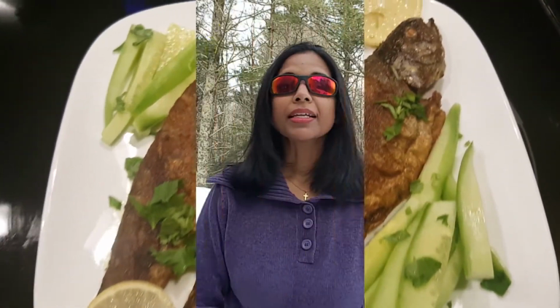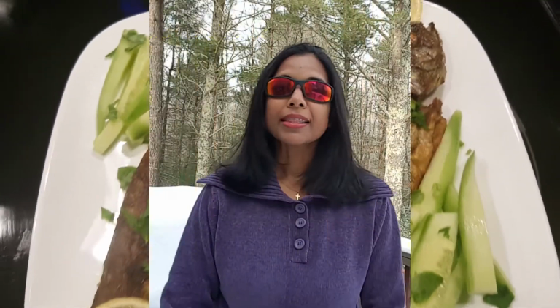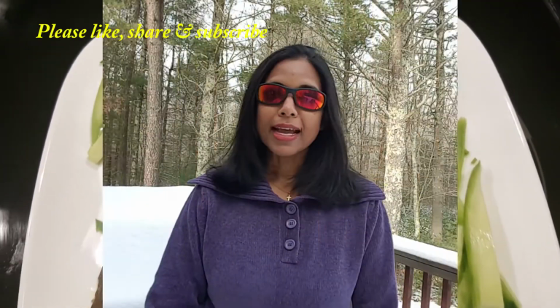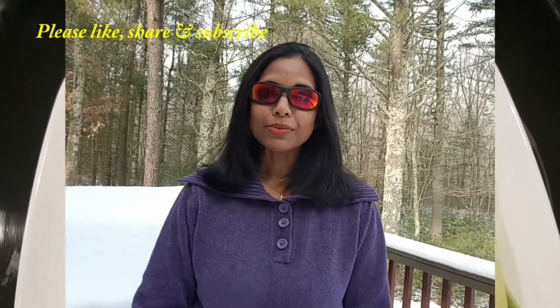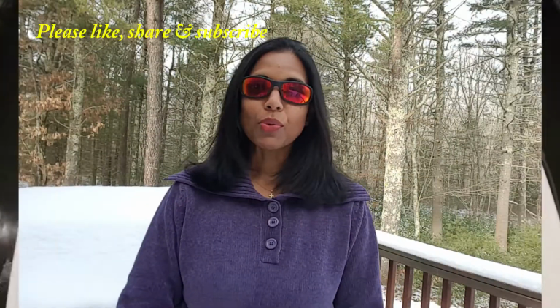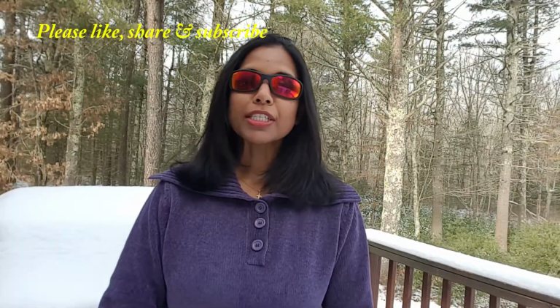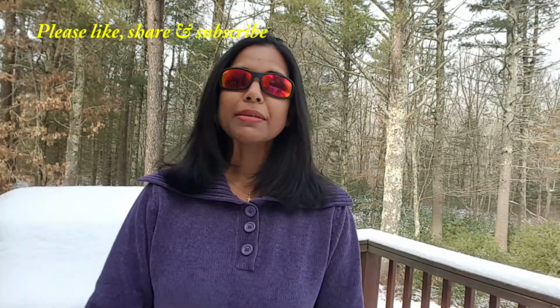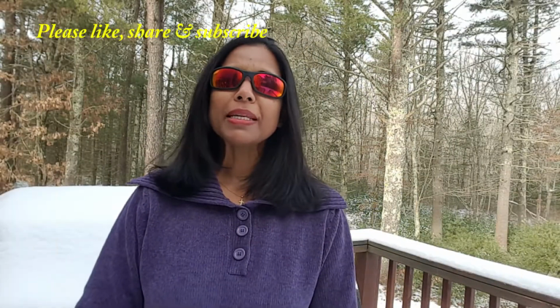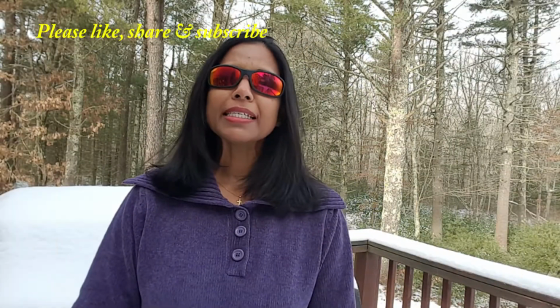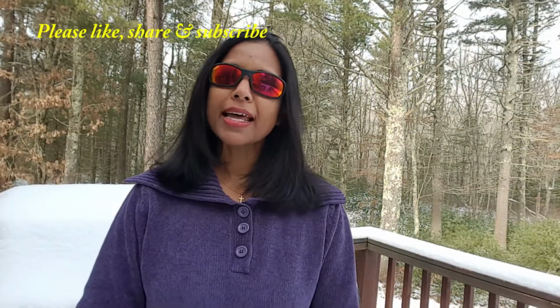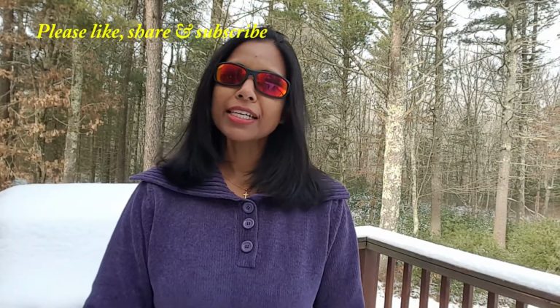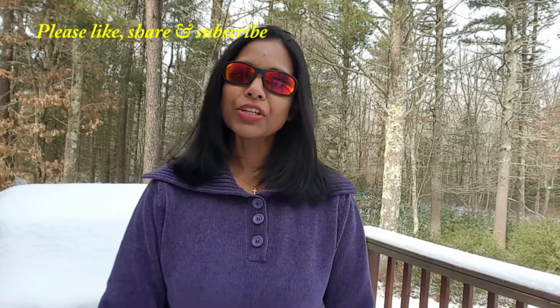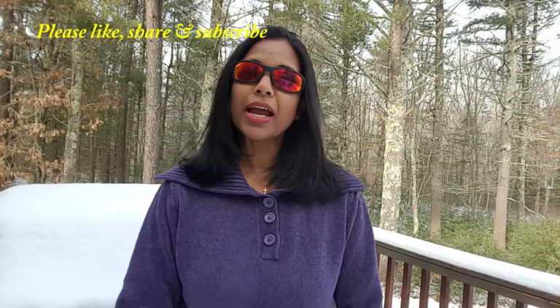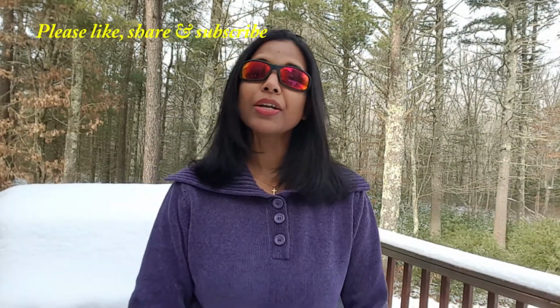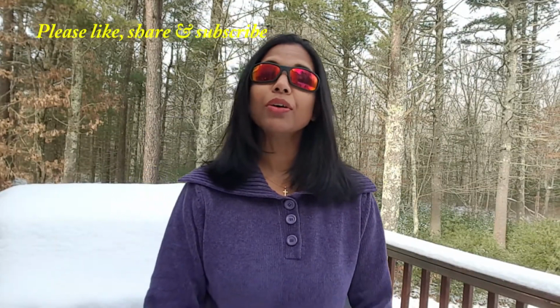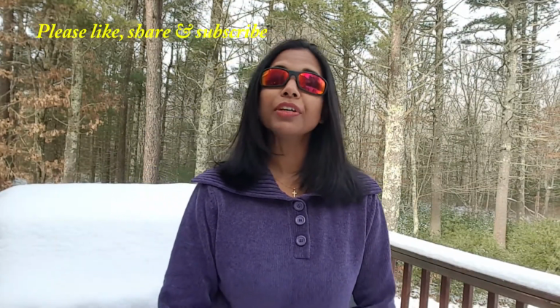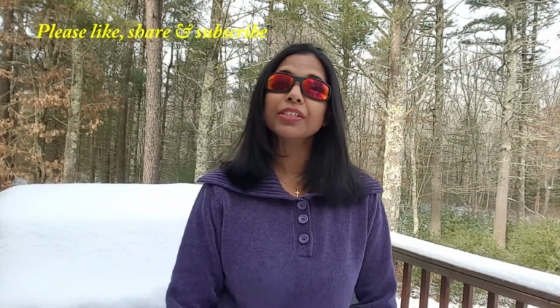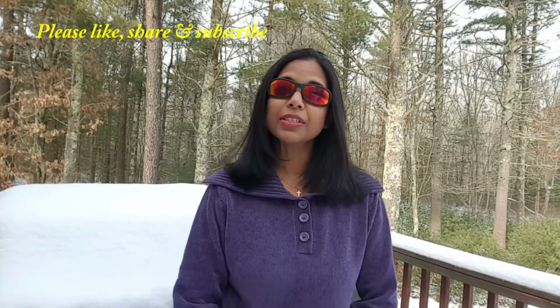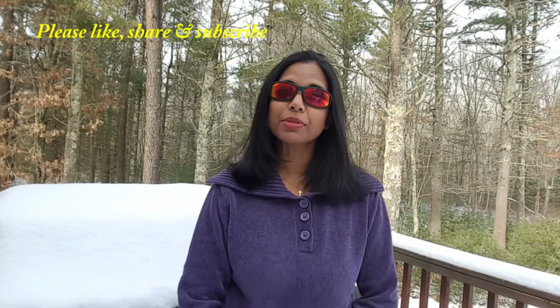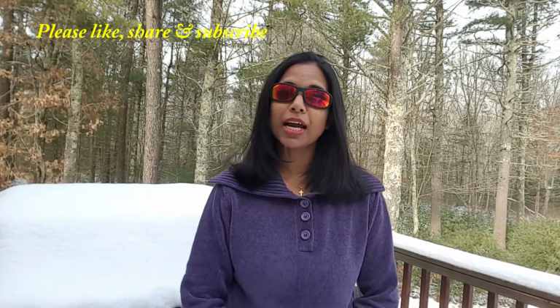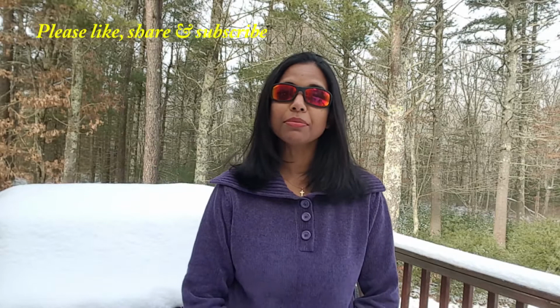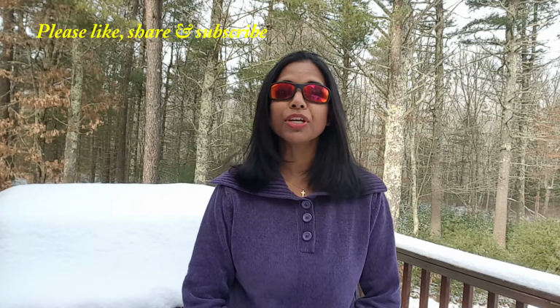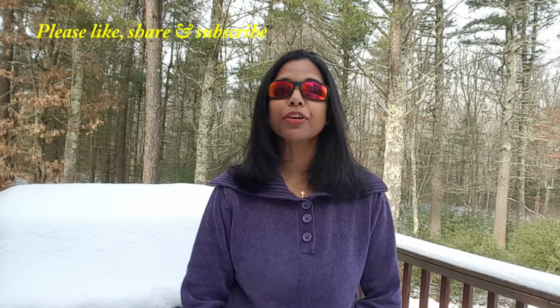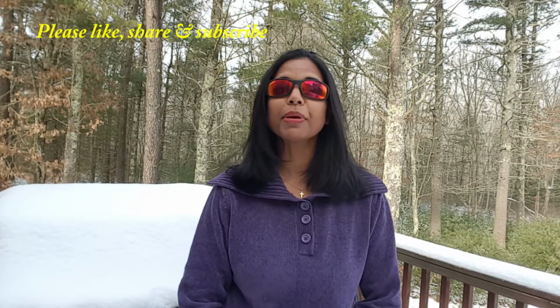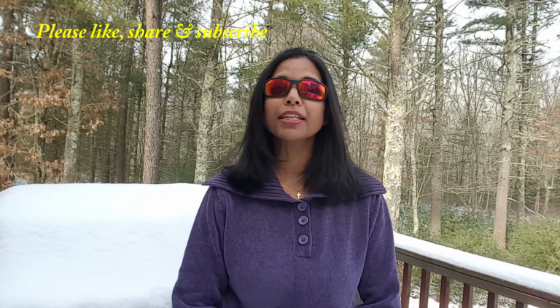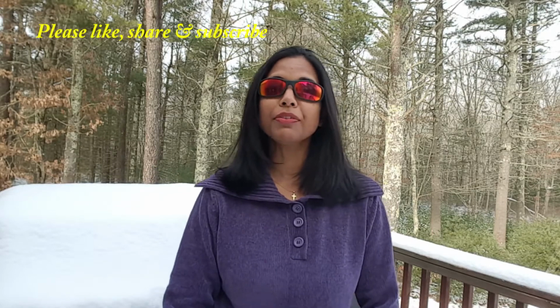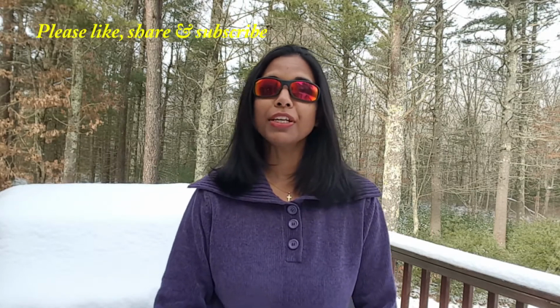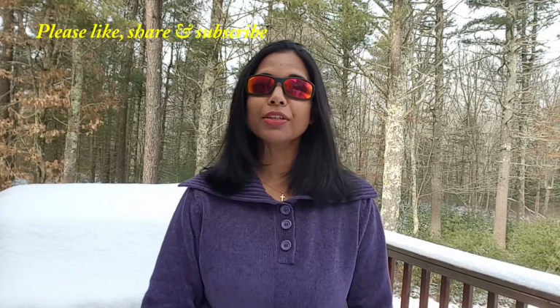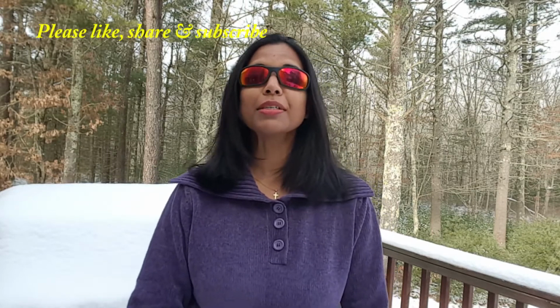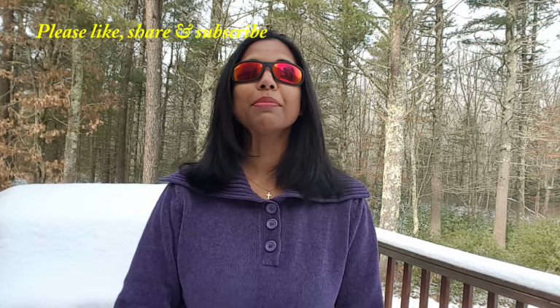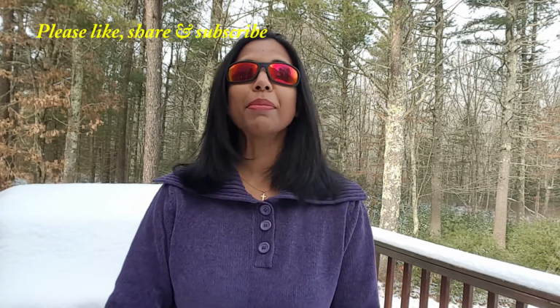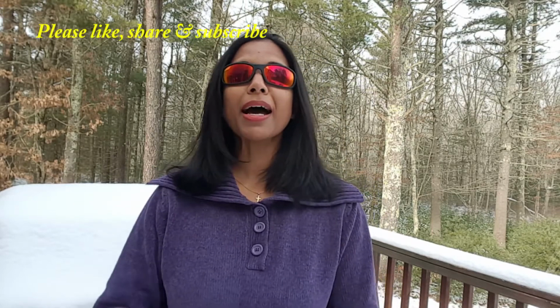Thanks for watching. Please like, share, and don't forget to subscribe. Check out my other videos. Bye-bye.